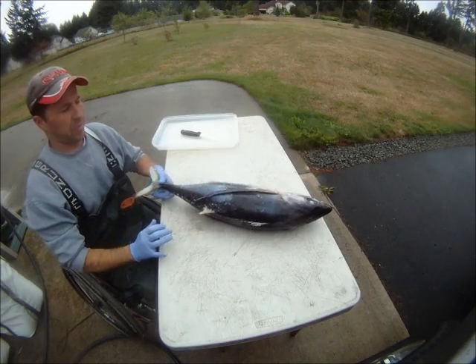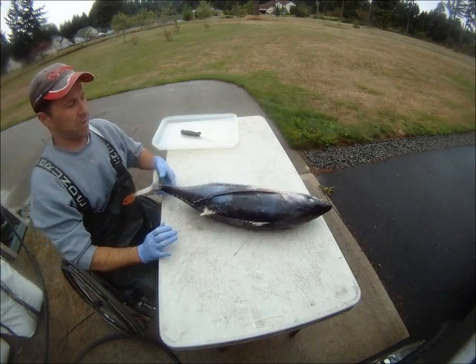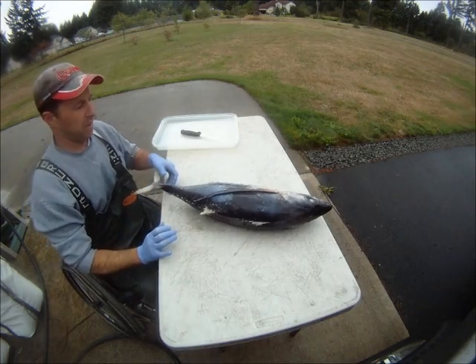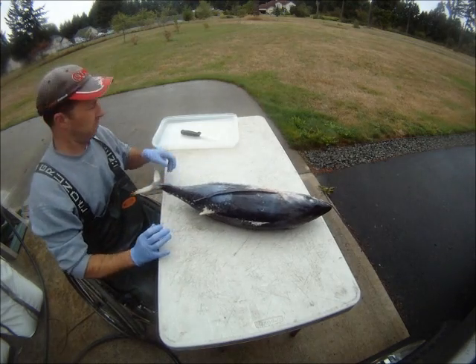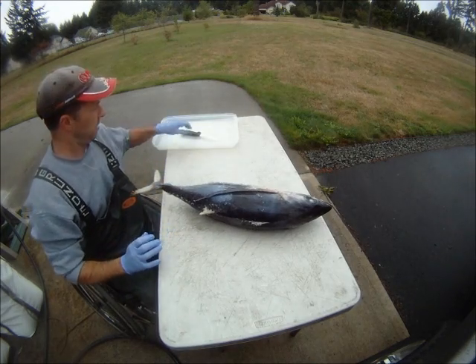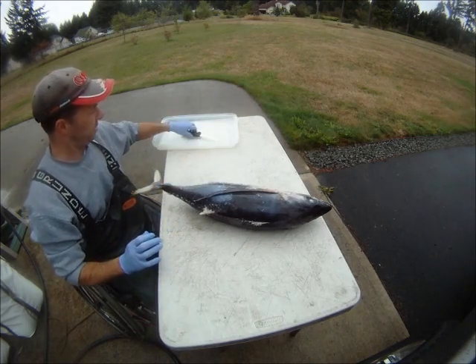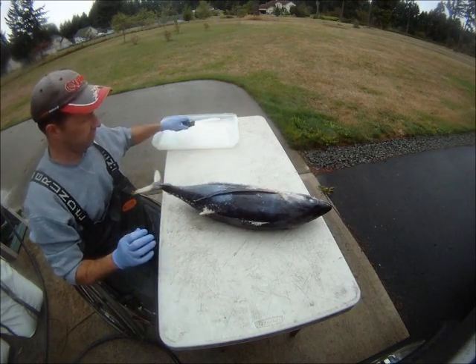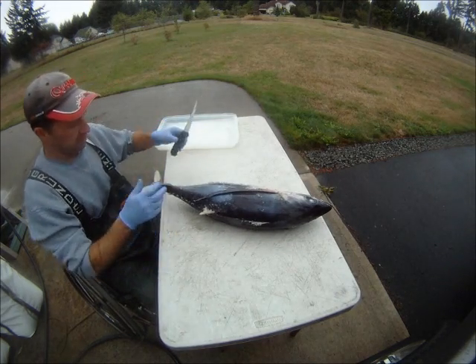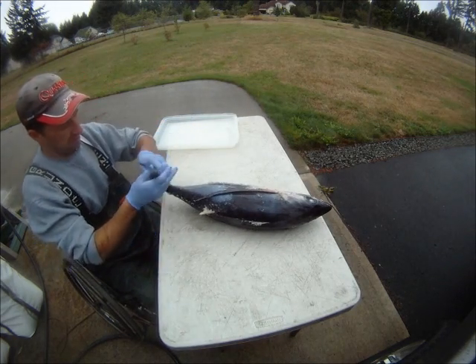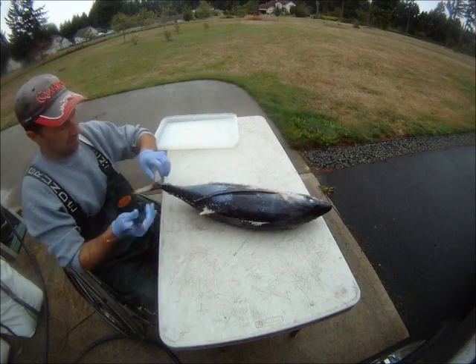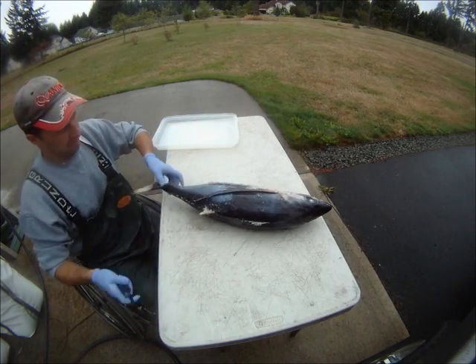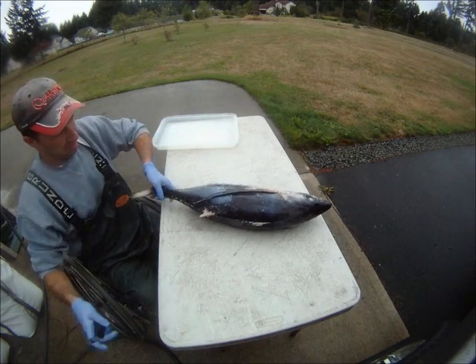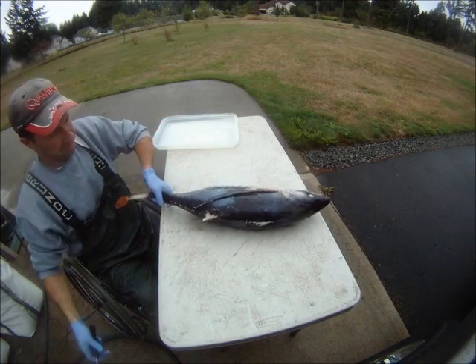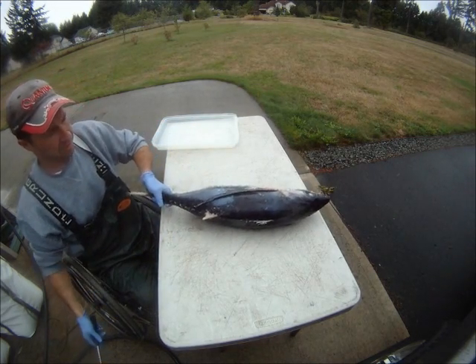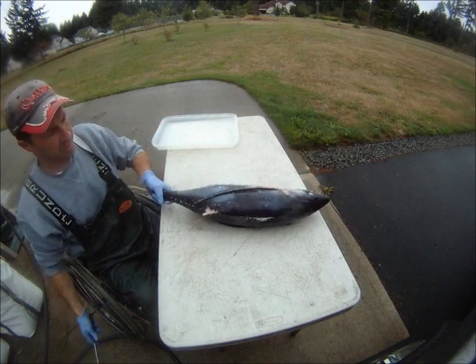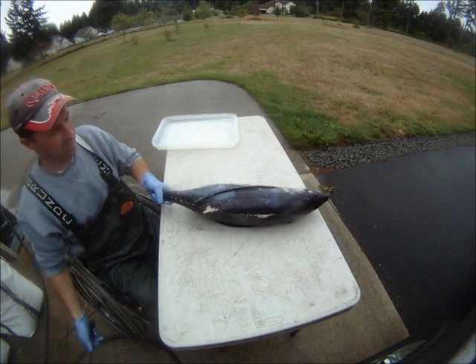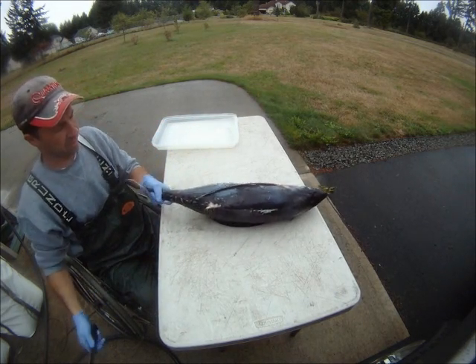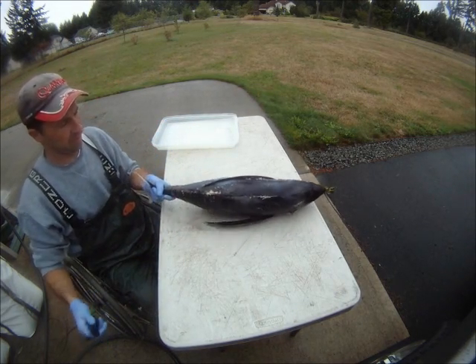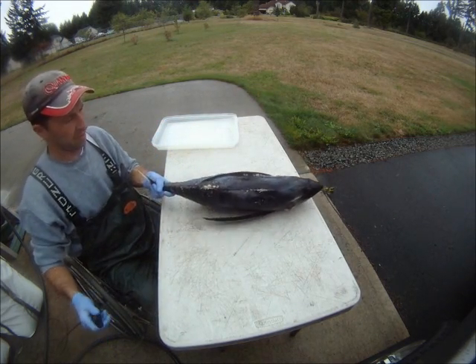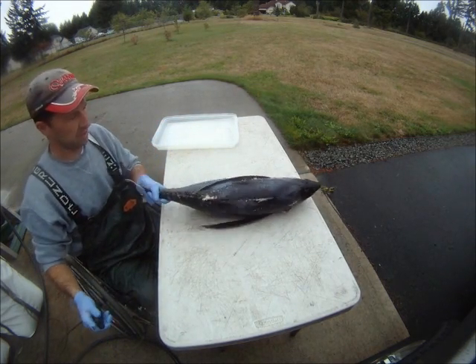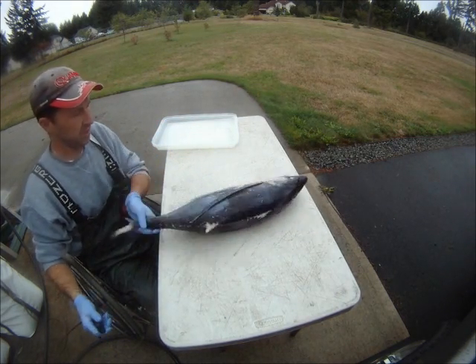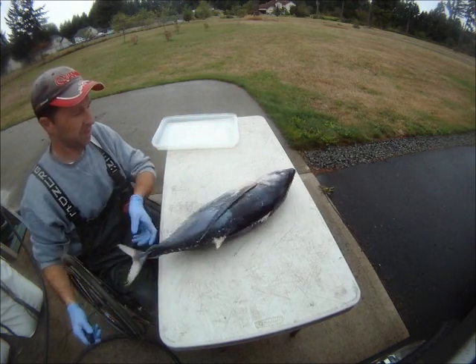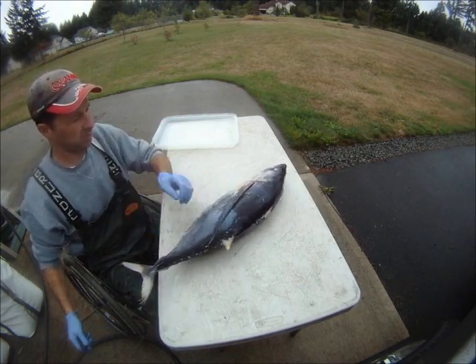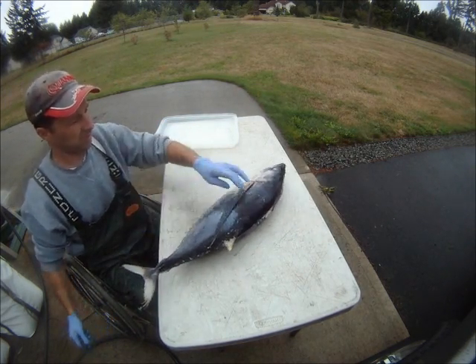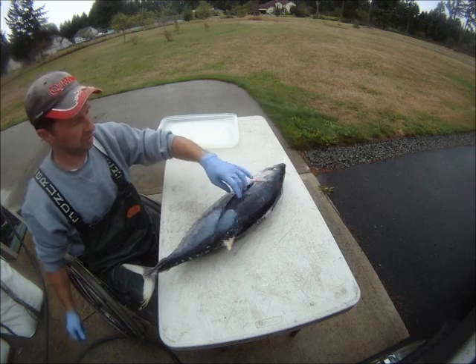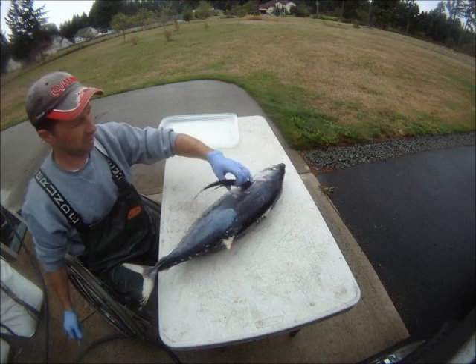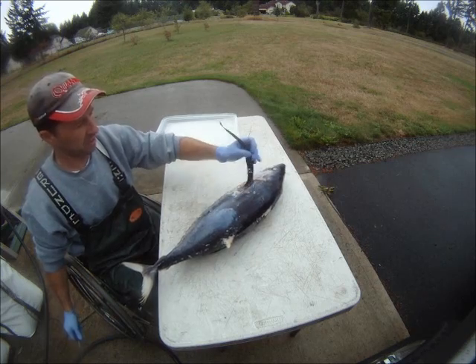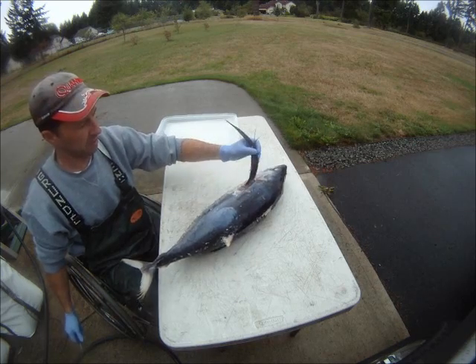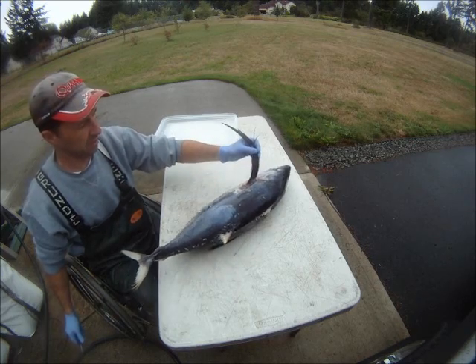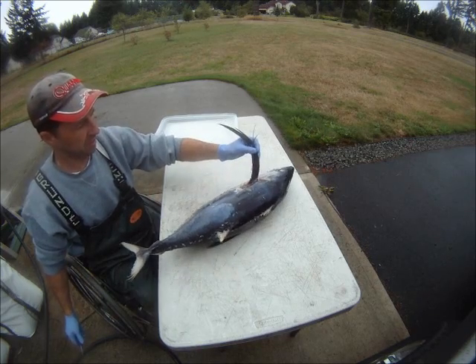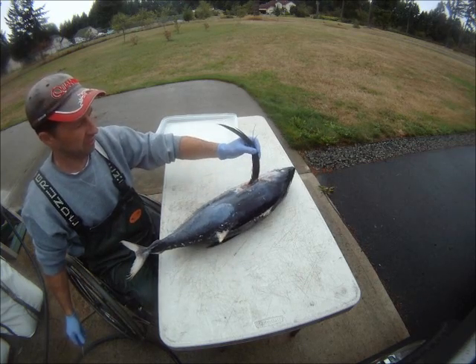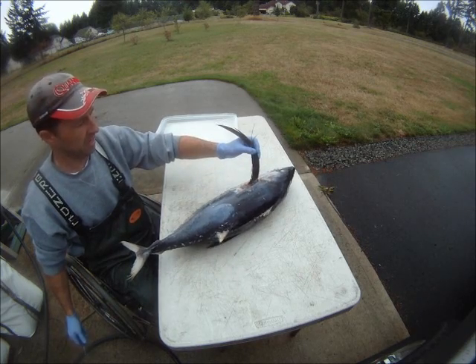Alright, wheel iced tuna. Here's my method — lots of methods, but this is how I do it: quick and fast.